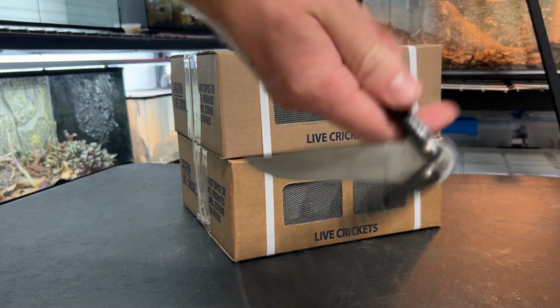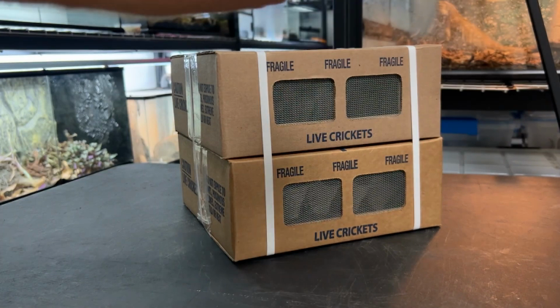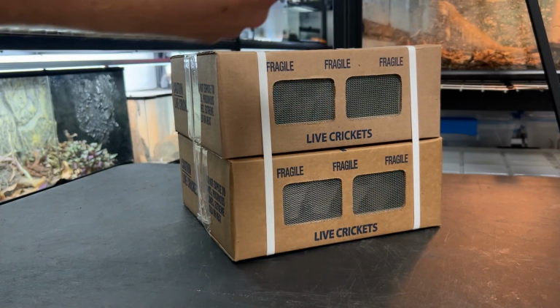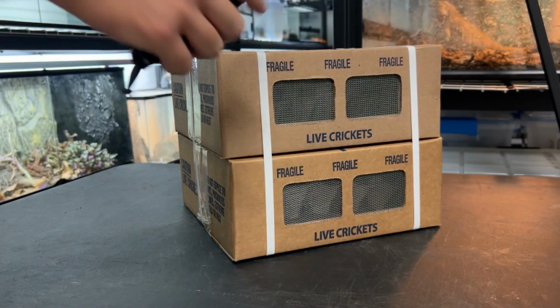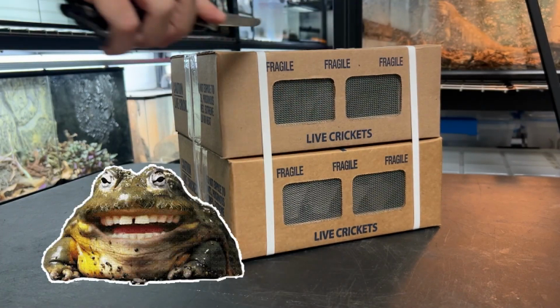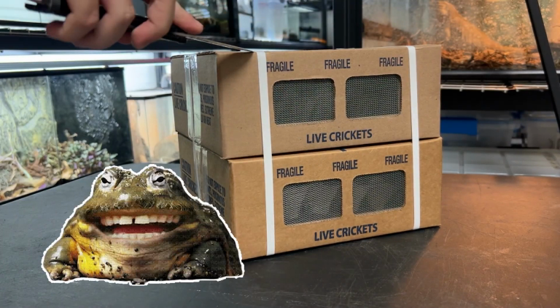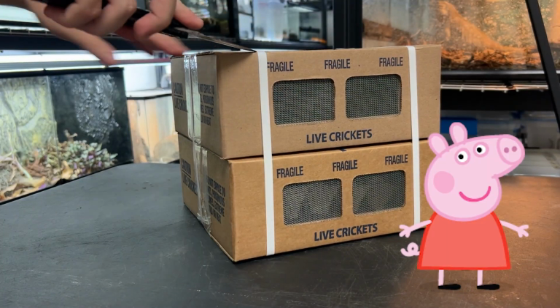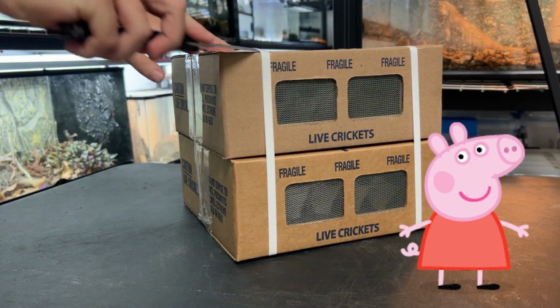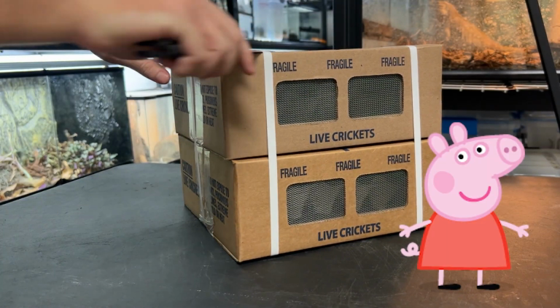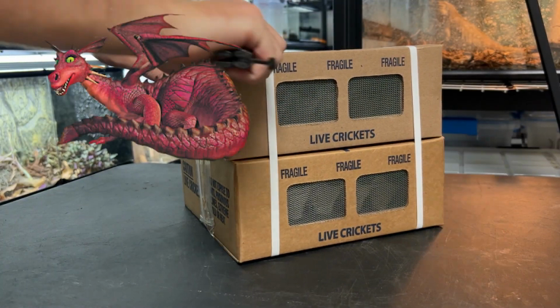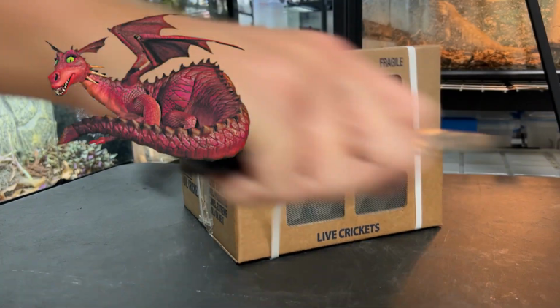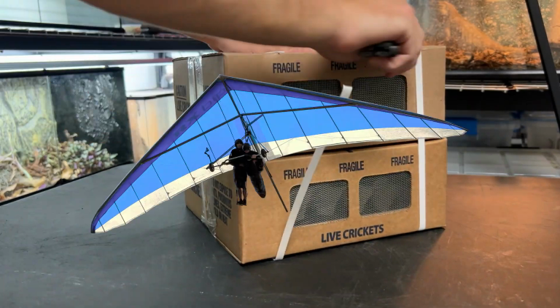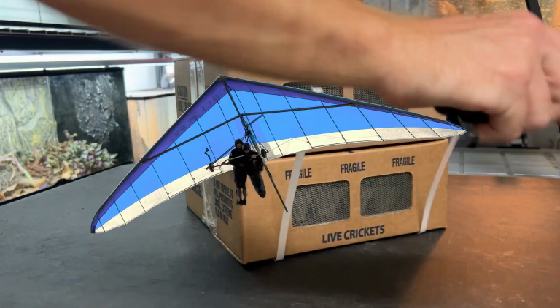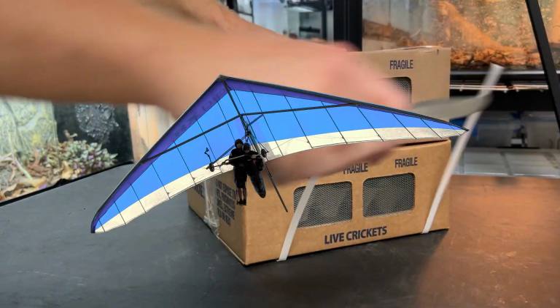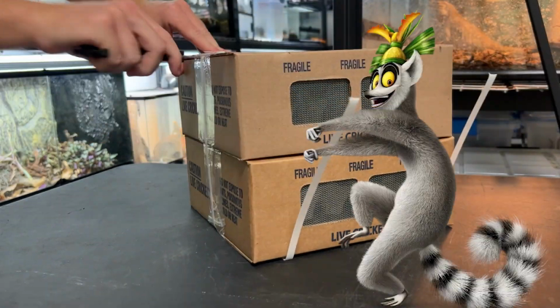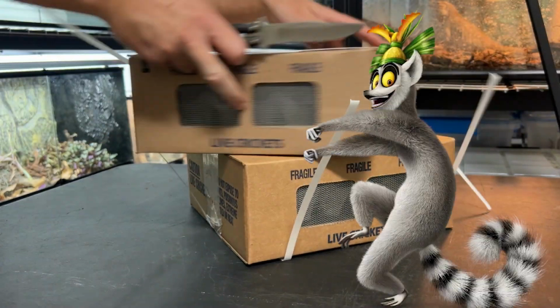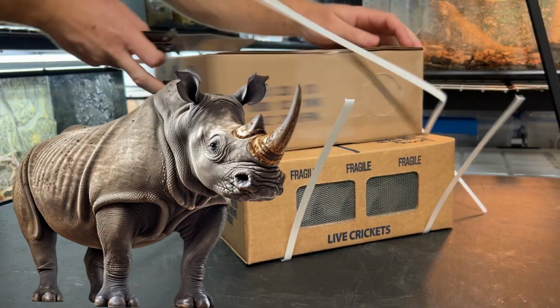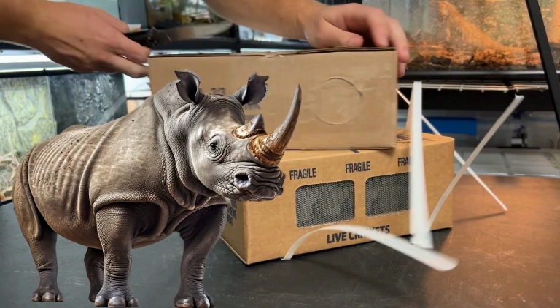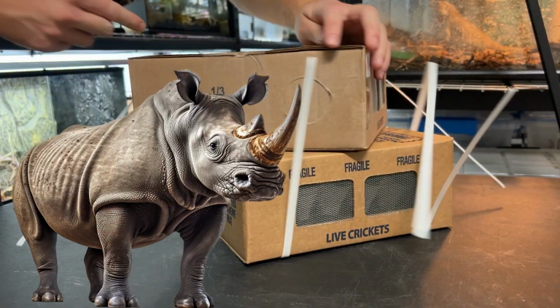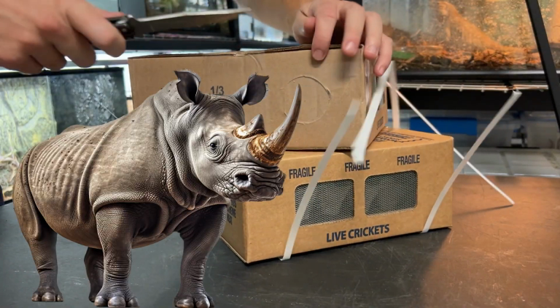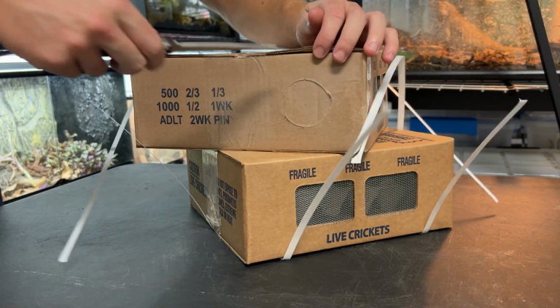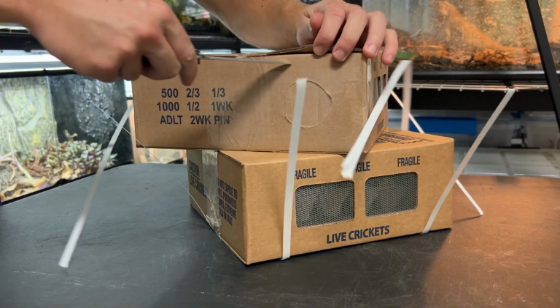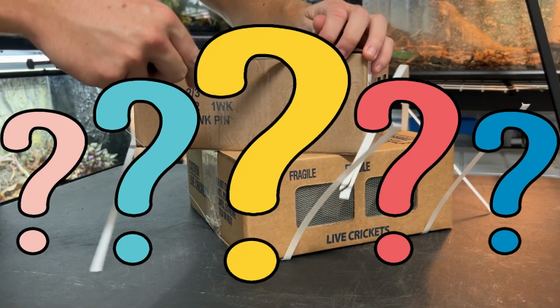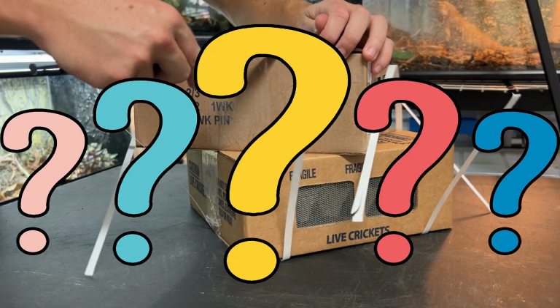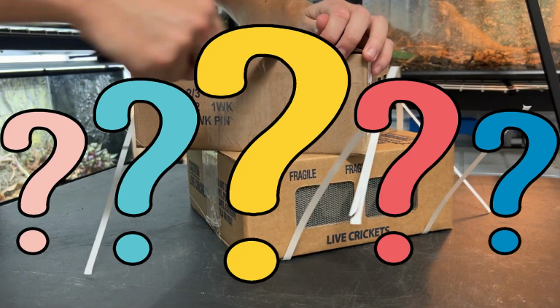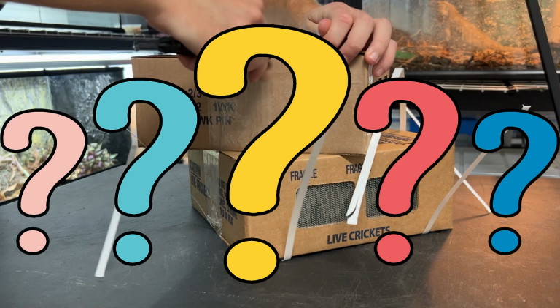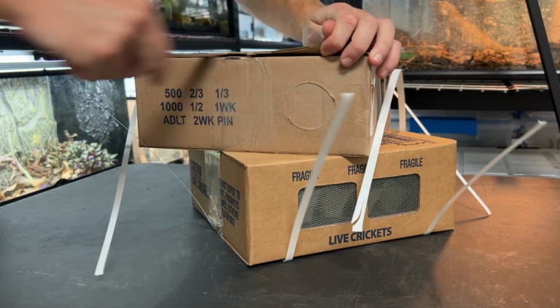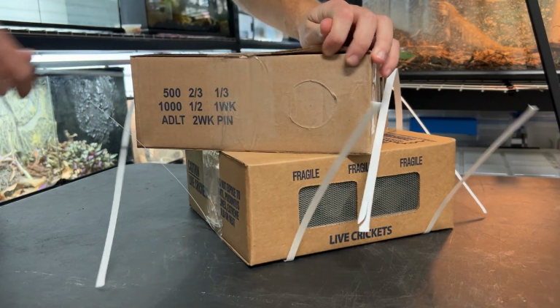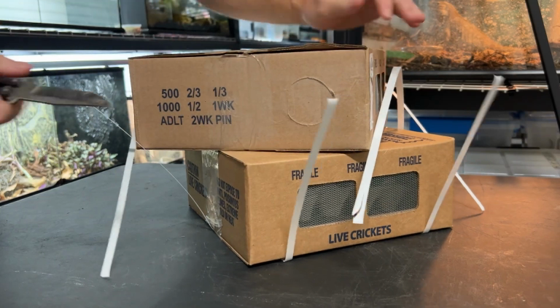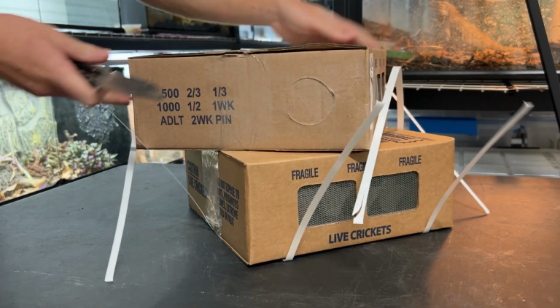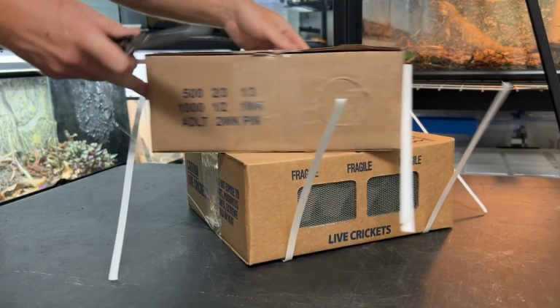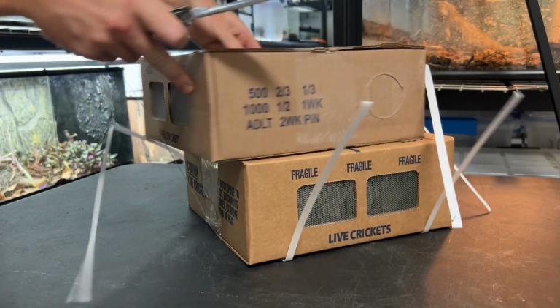We have some hungry frogs, hogs, dragons, gliders, lemurs, rhinos, and other exotic animals waiting for their worms.